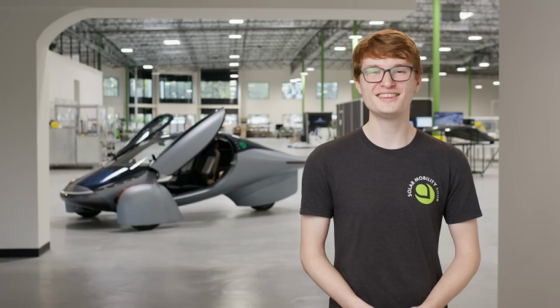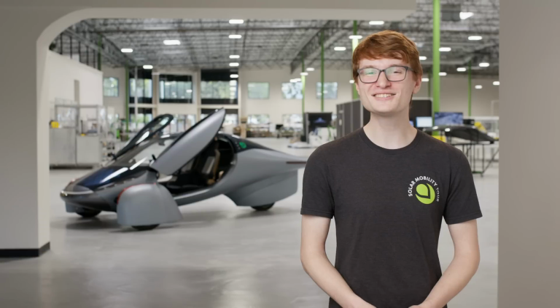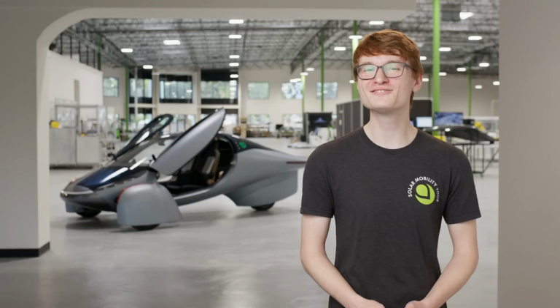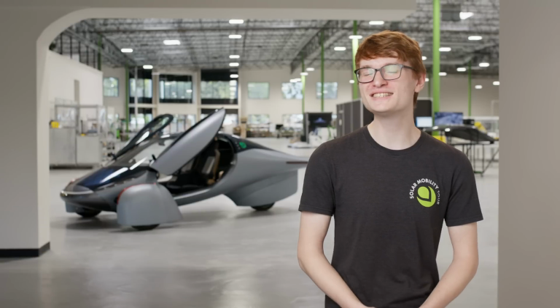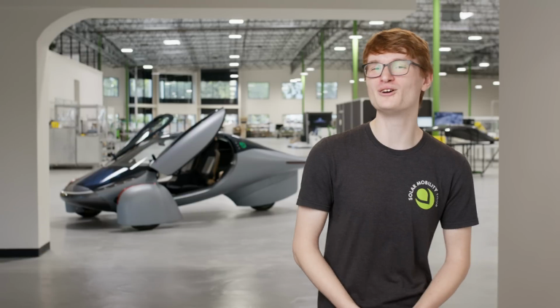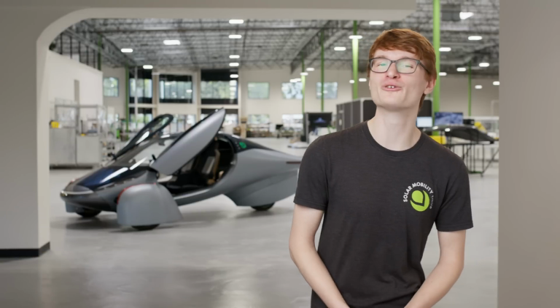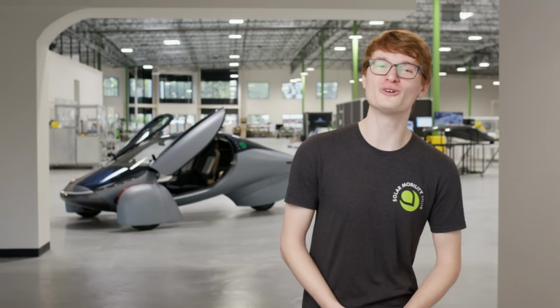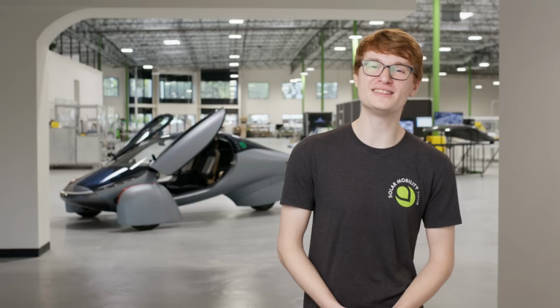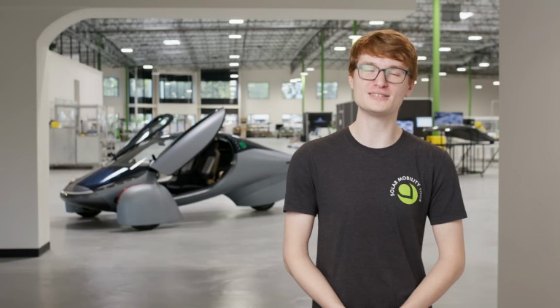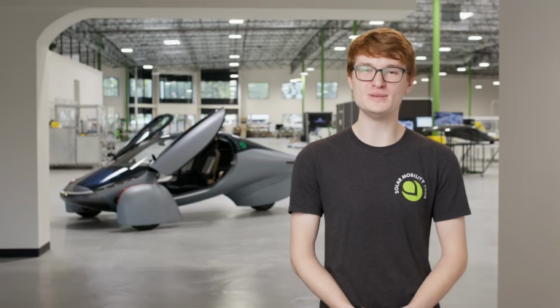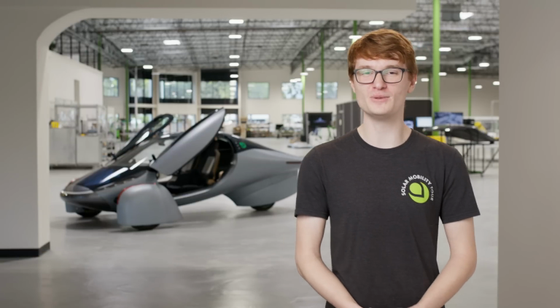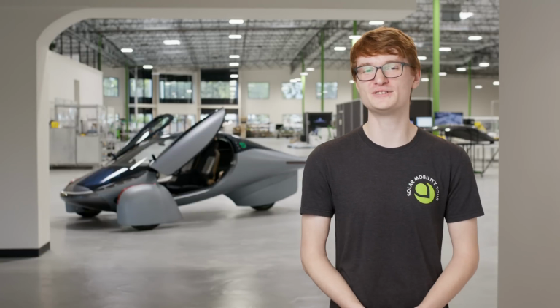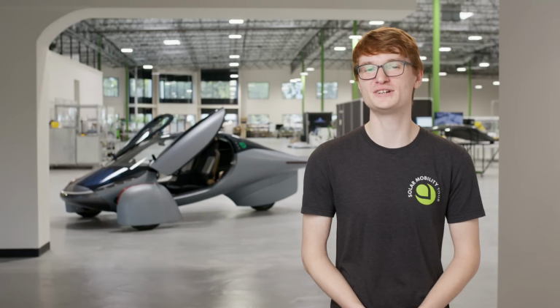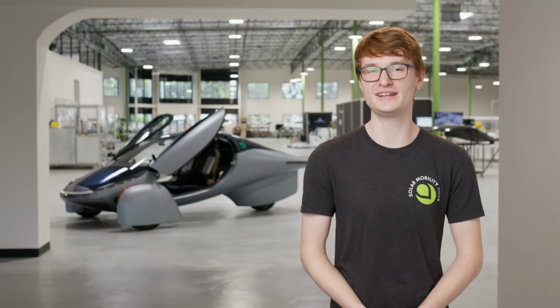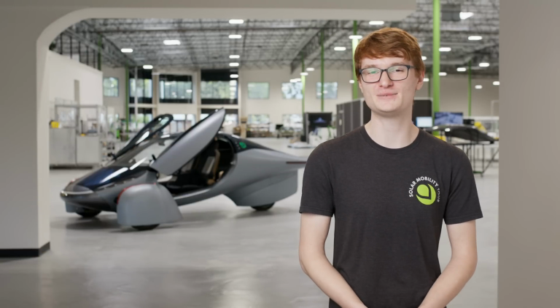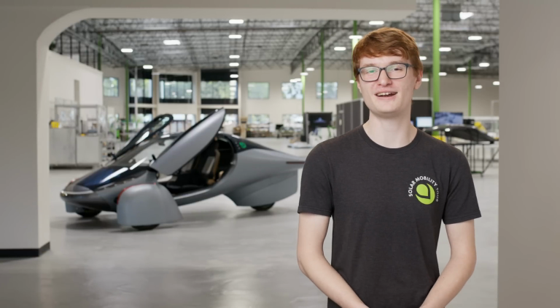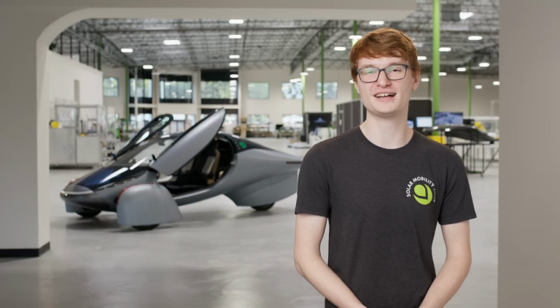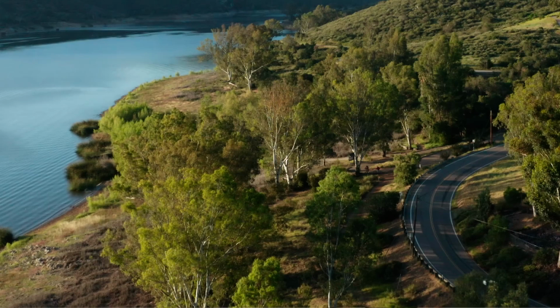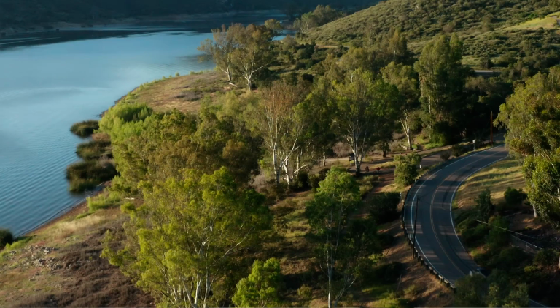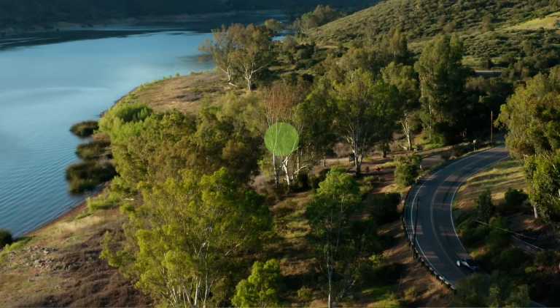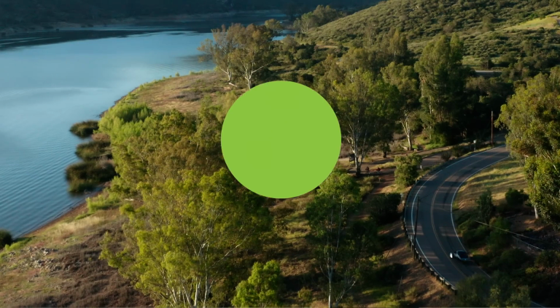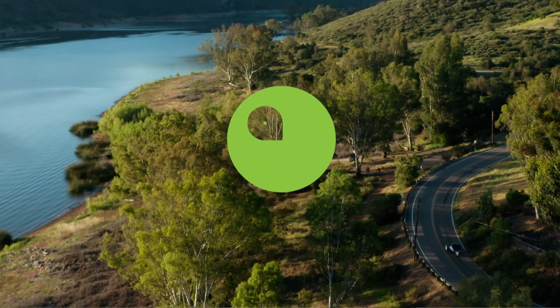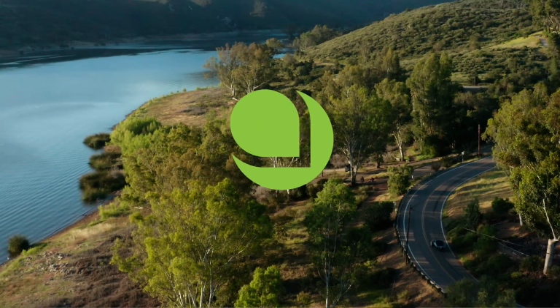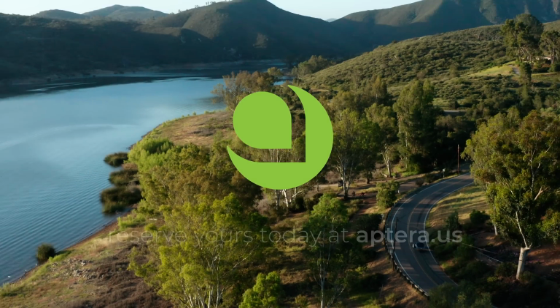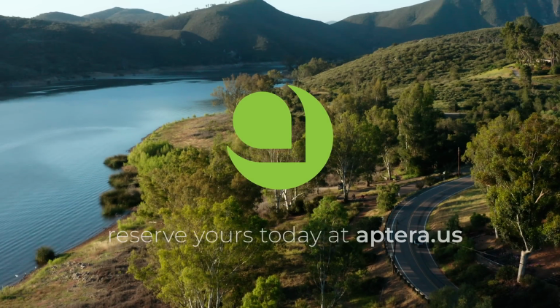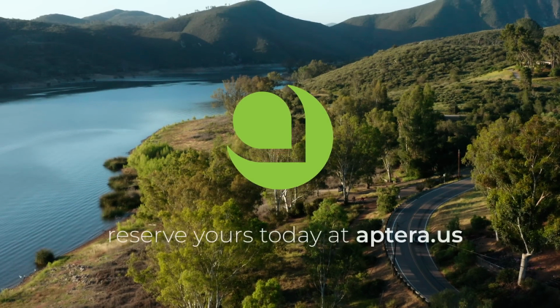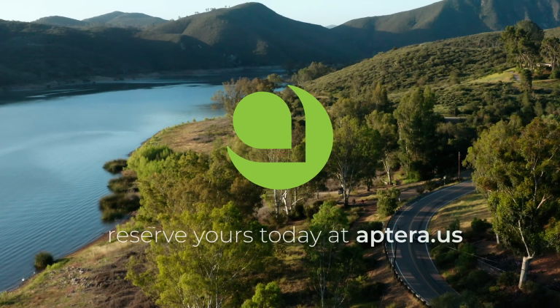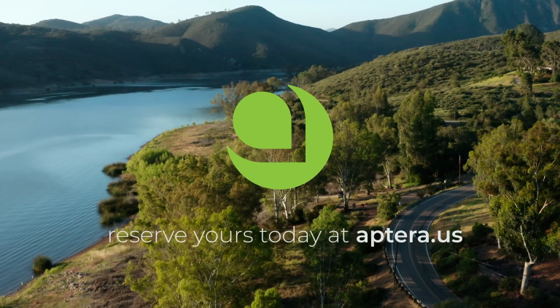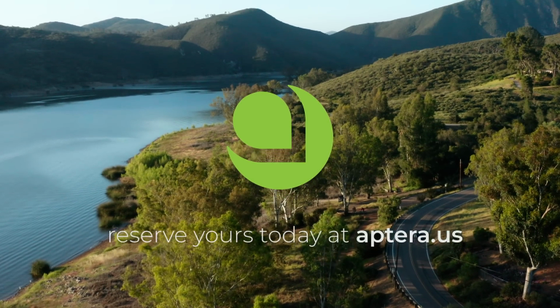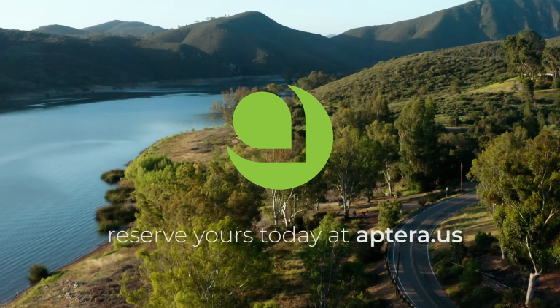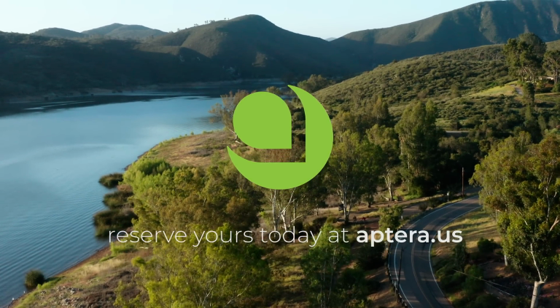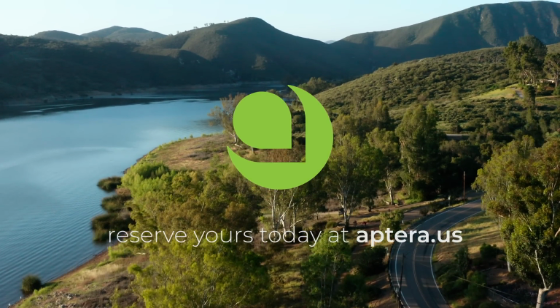There's a reason over 40,000 people have reserved an Aptera. Reserve yours today at aptera.us.